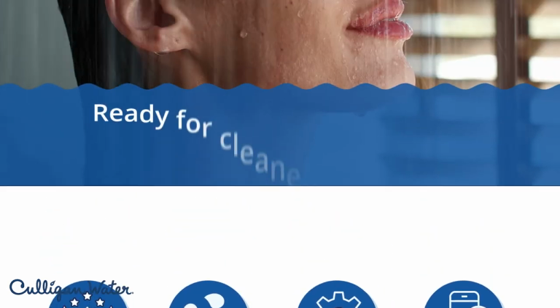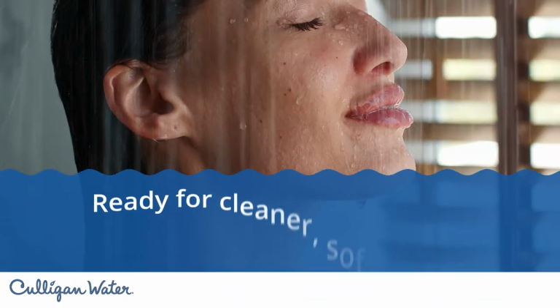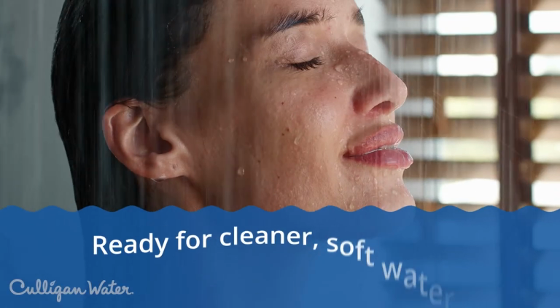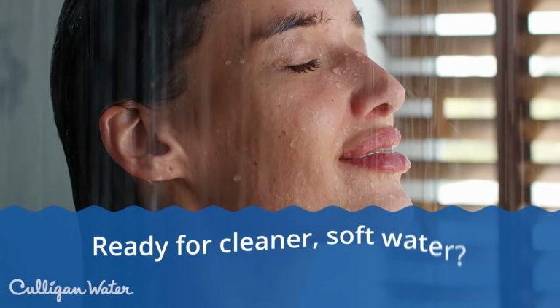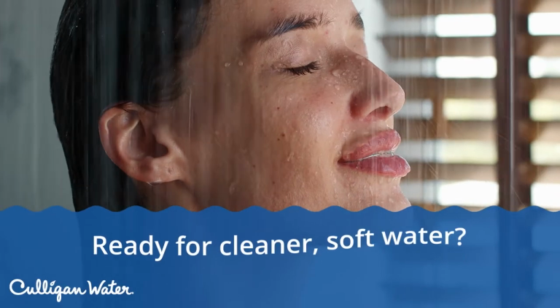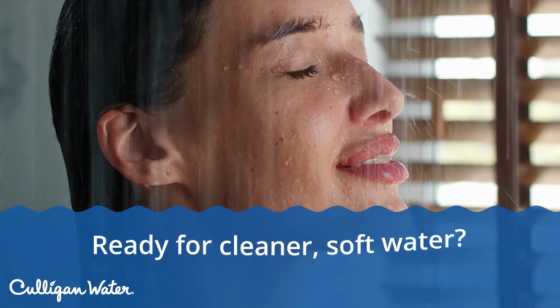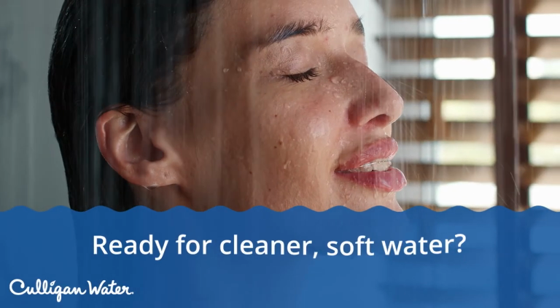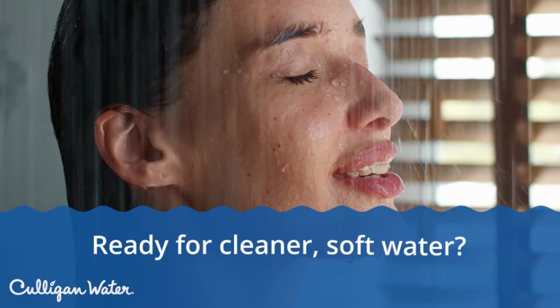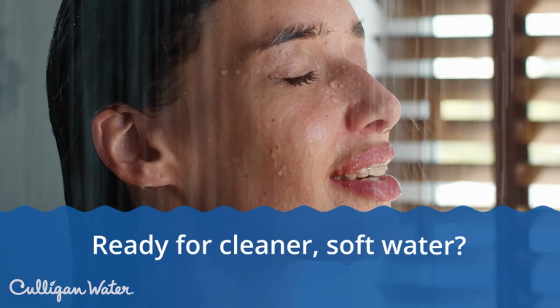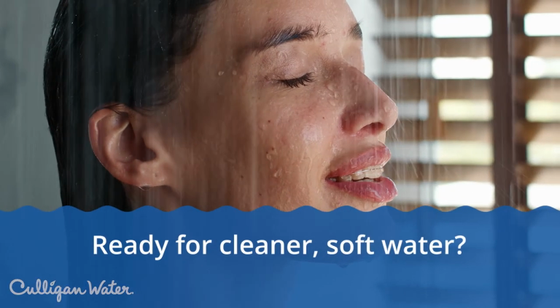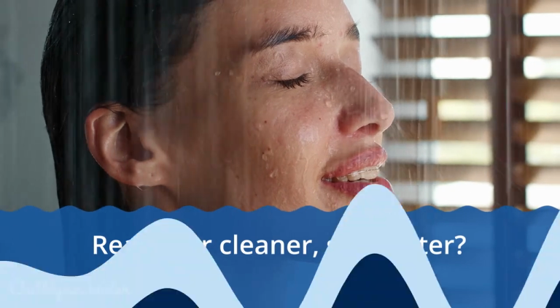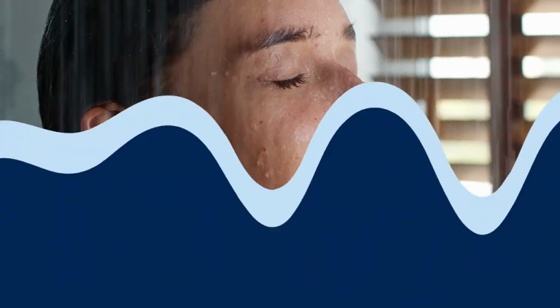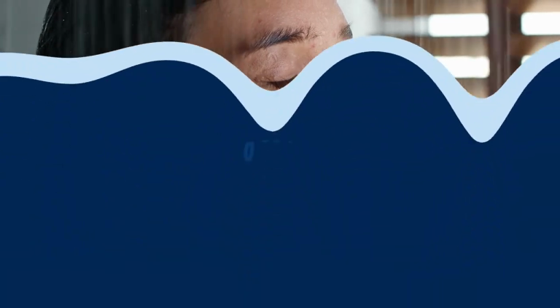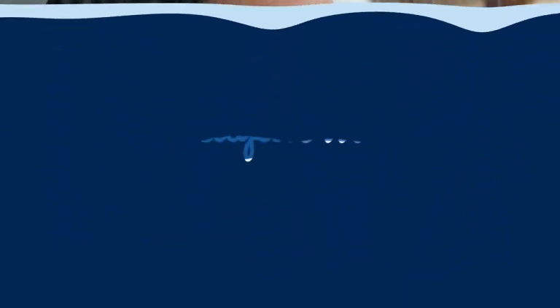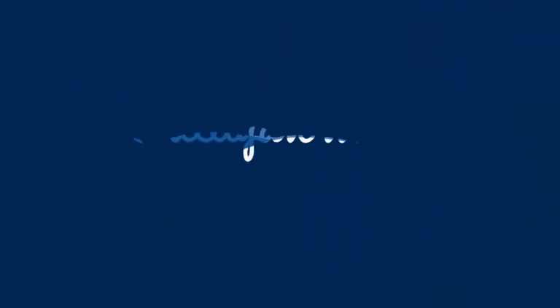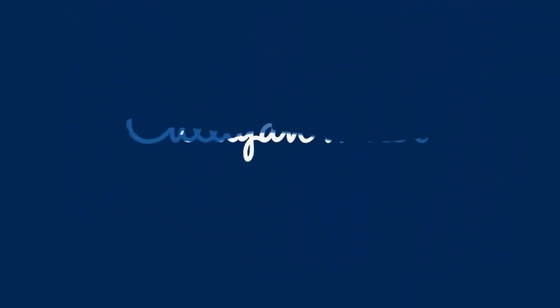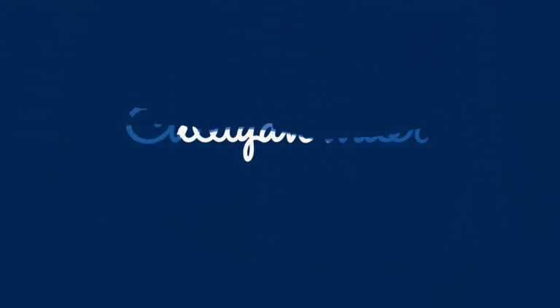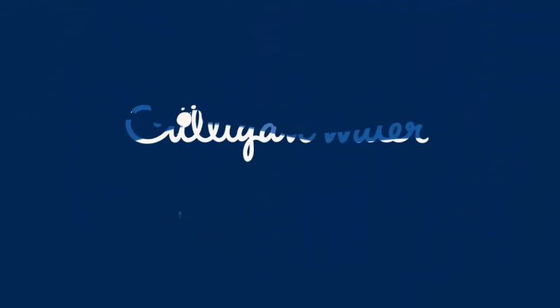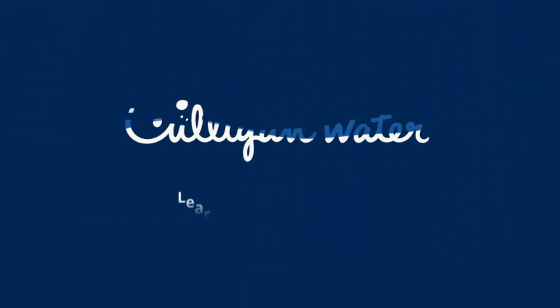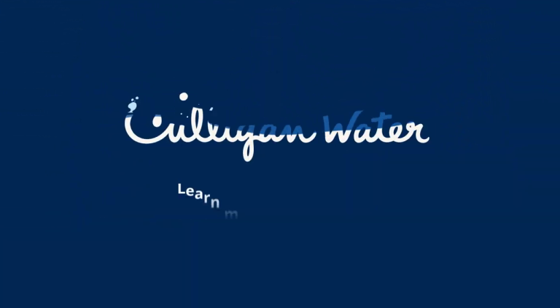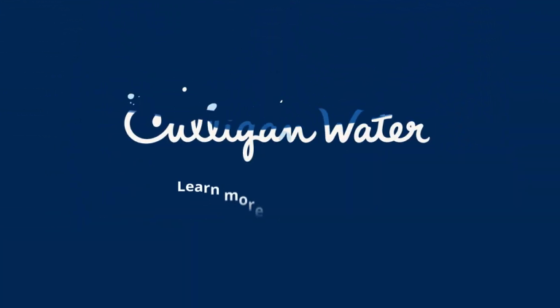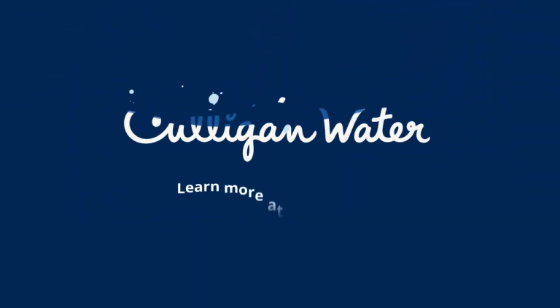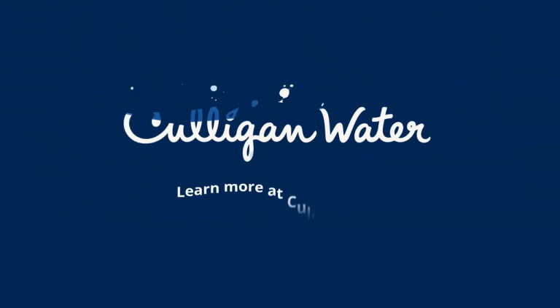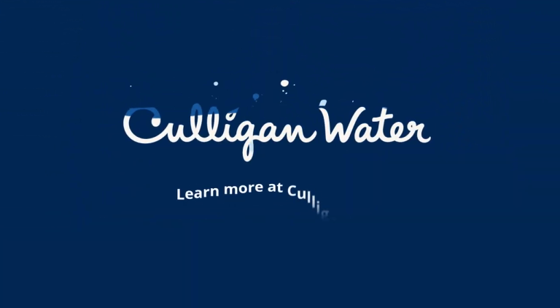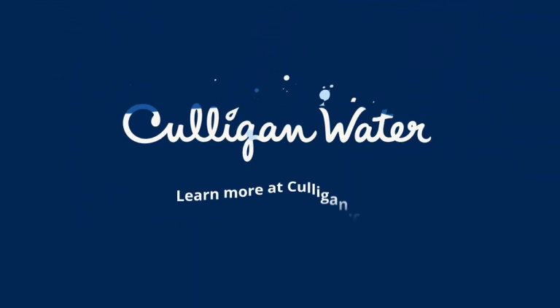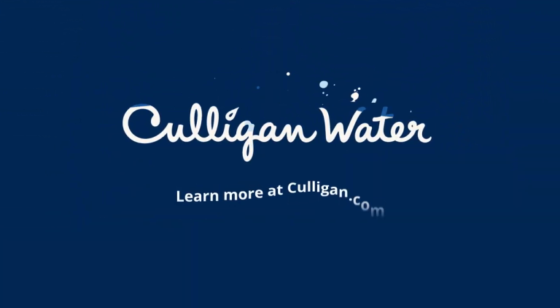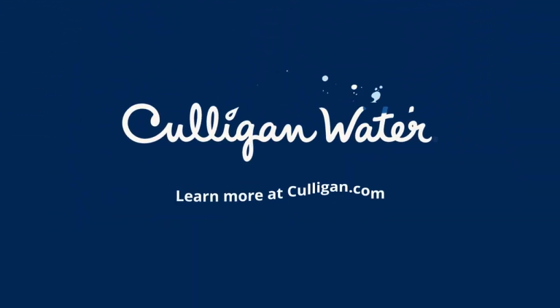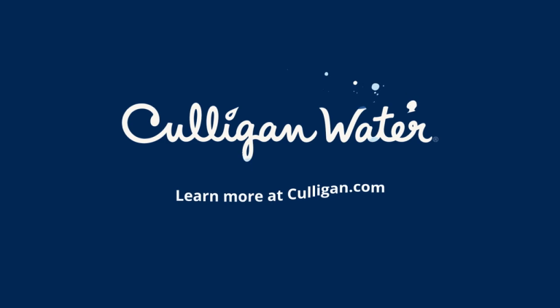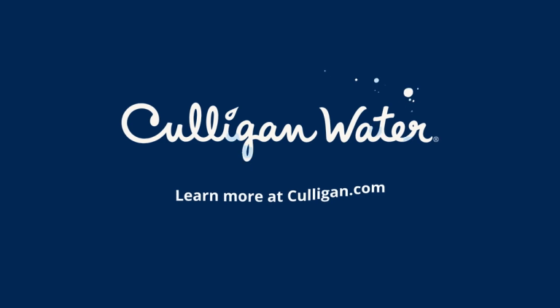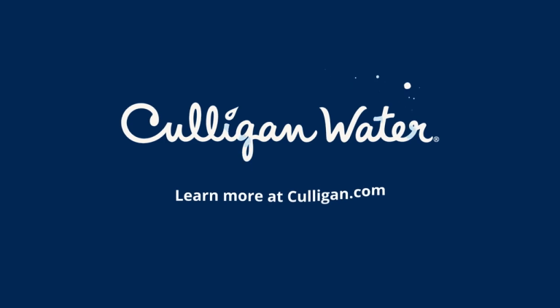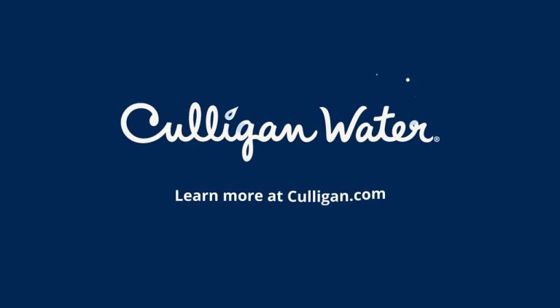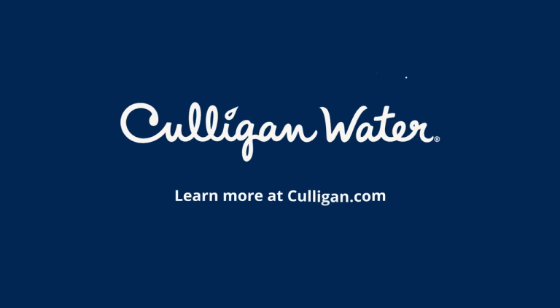Ready for clean or soft water? Get started today by scheduling a free water test at Culligan.com.